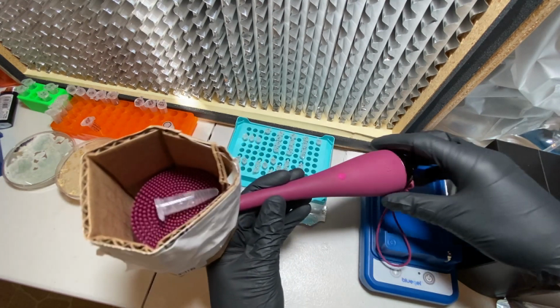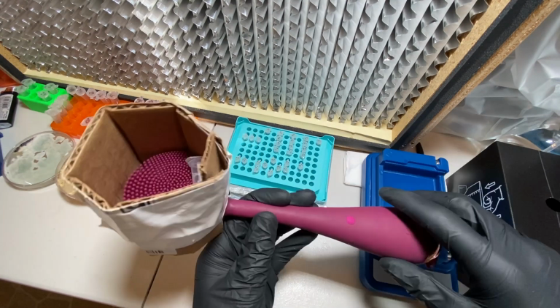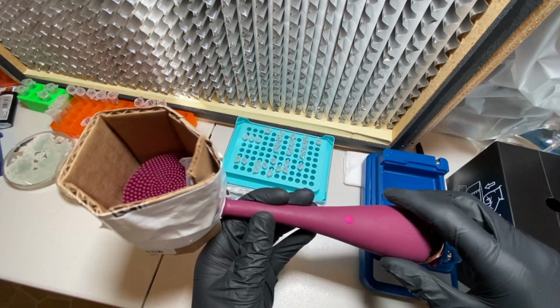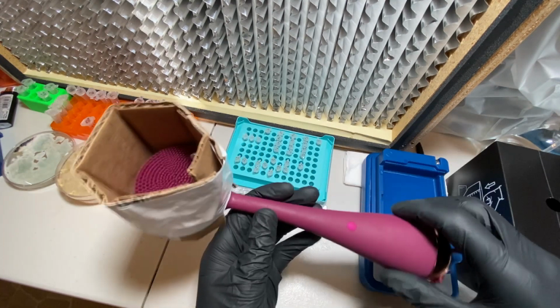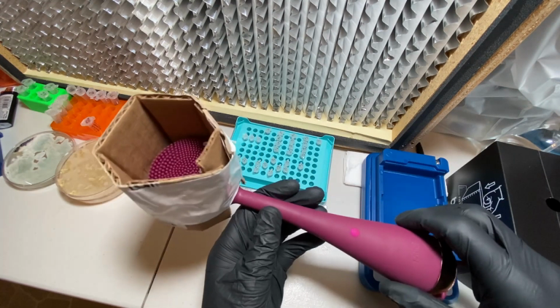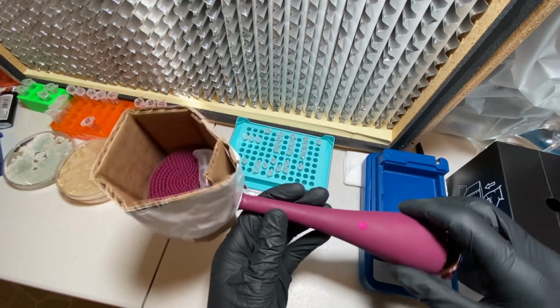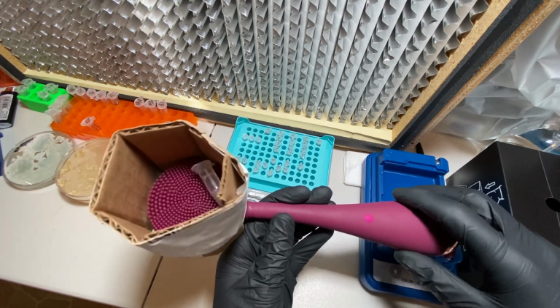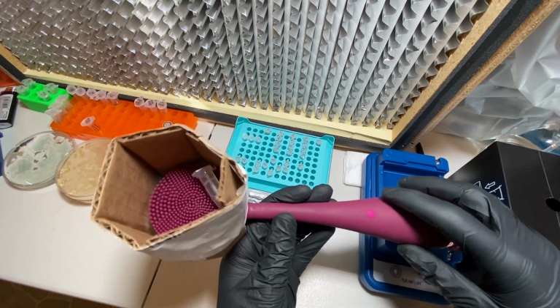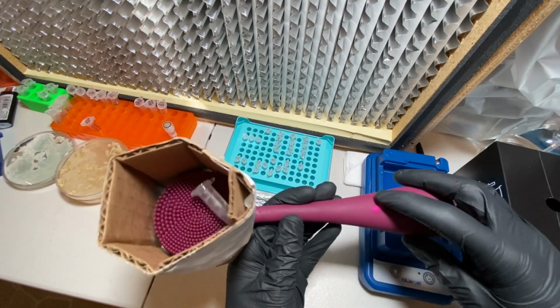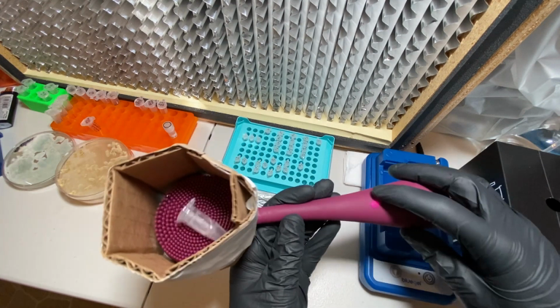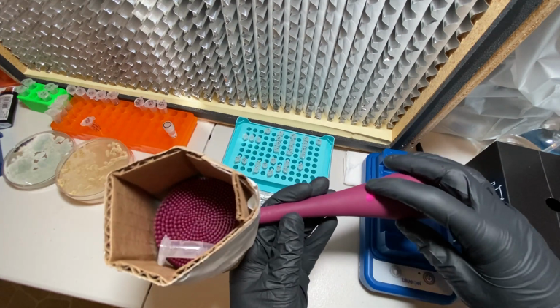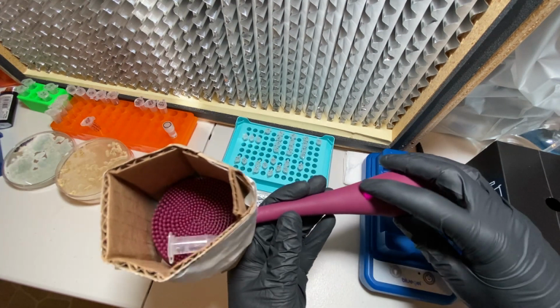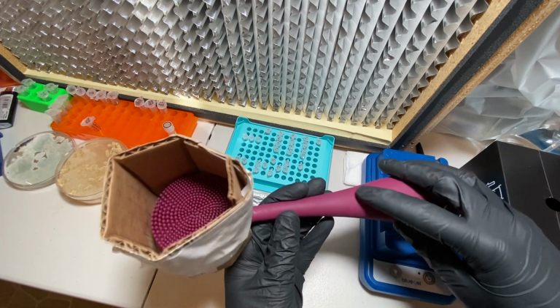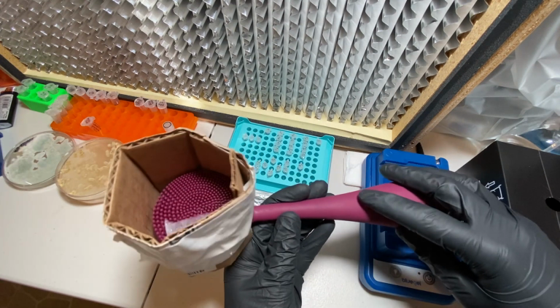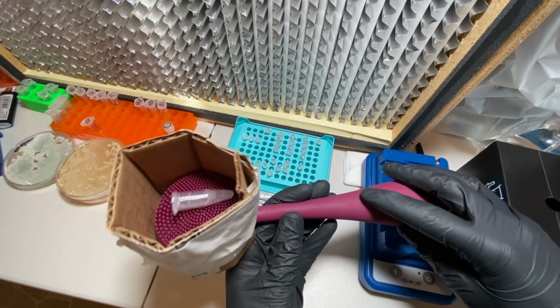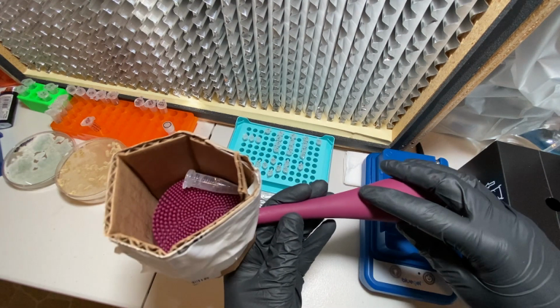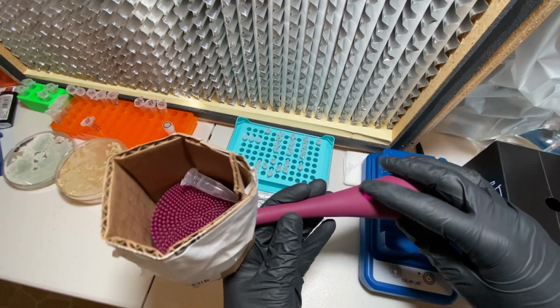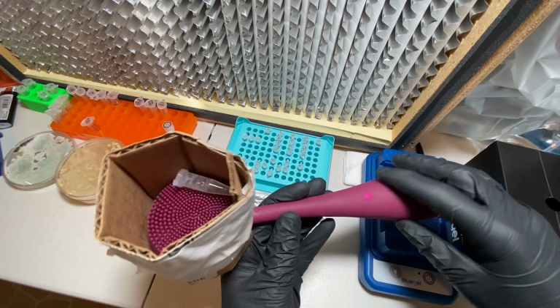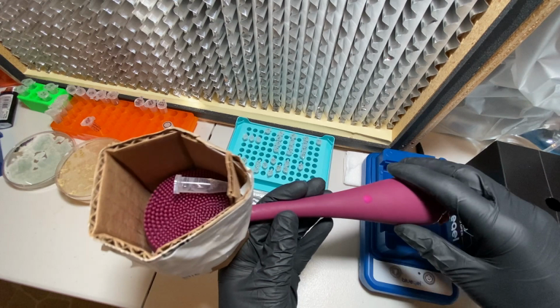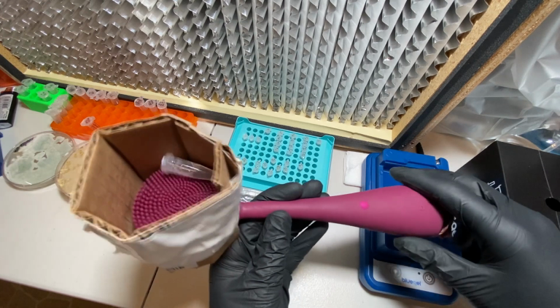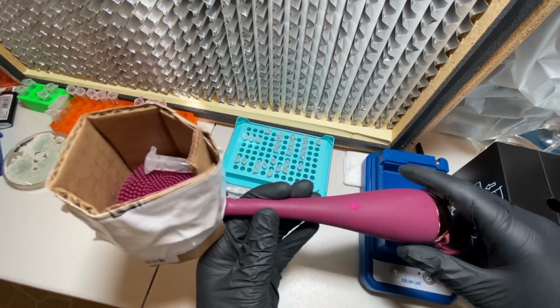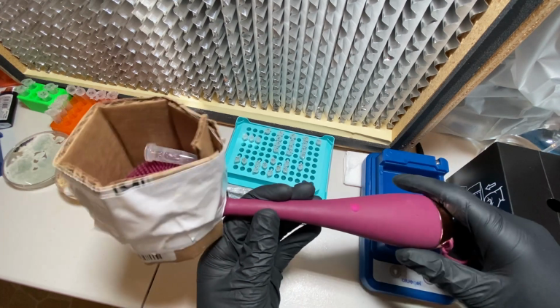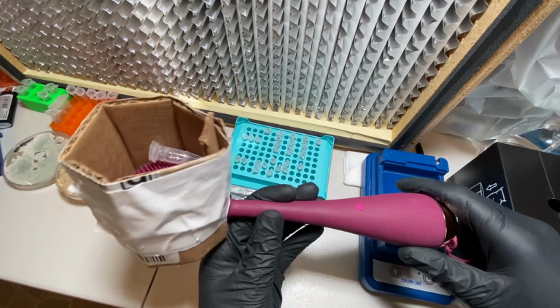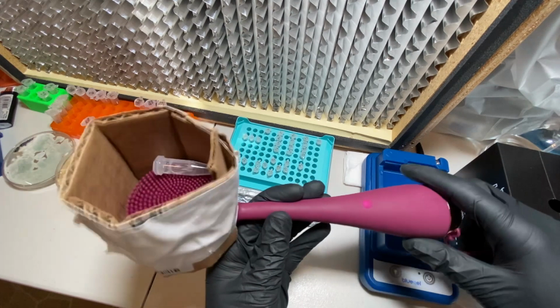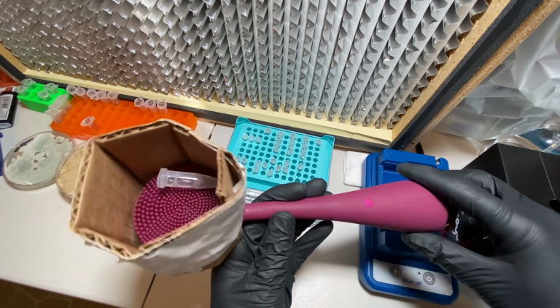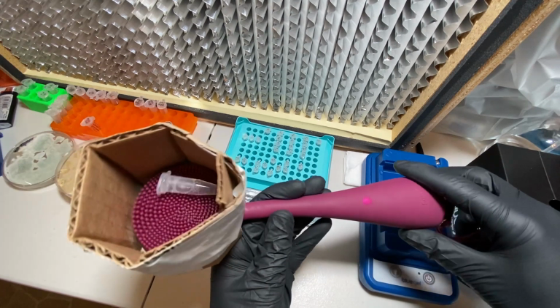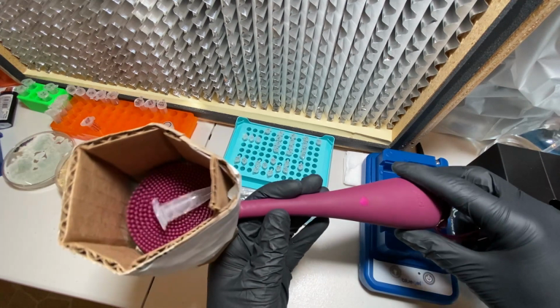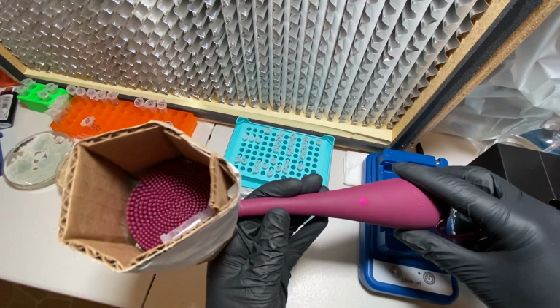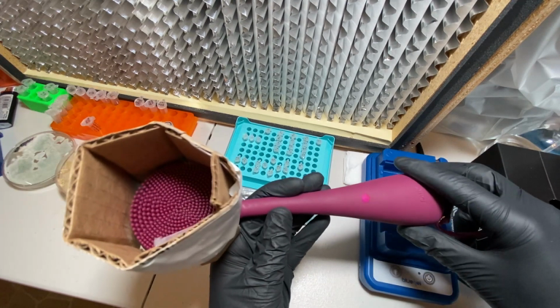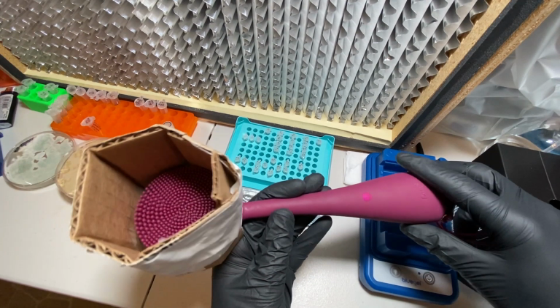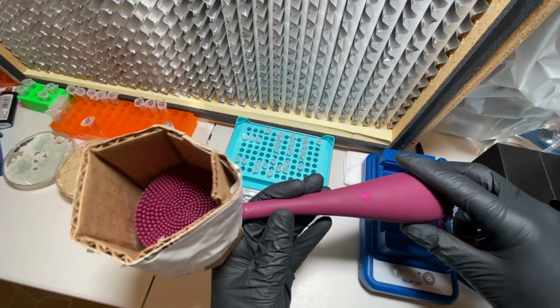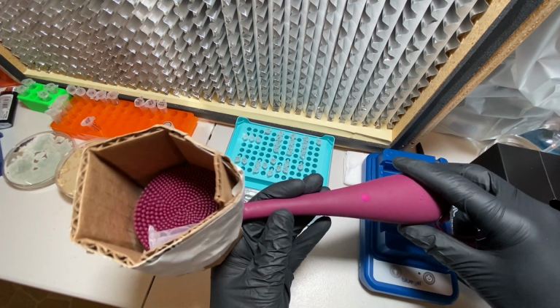So there you have it: a cheap DIY vortex mixer using a personal hand massager.